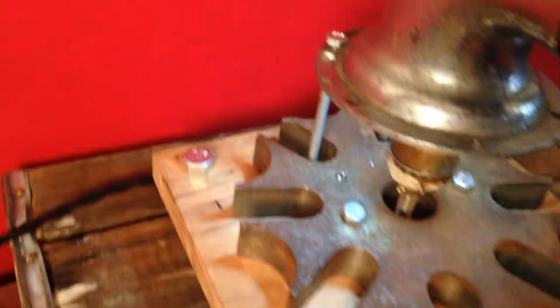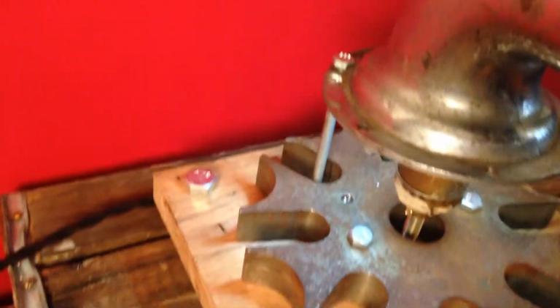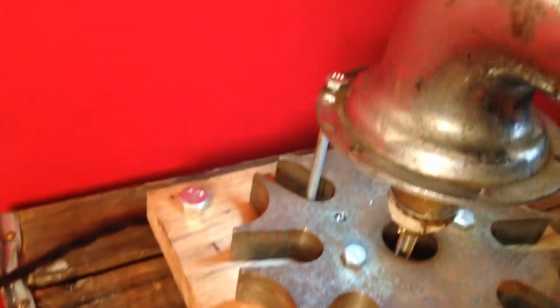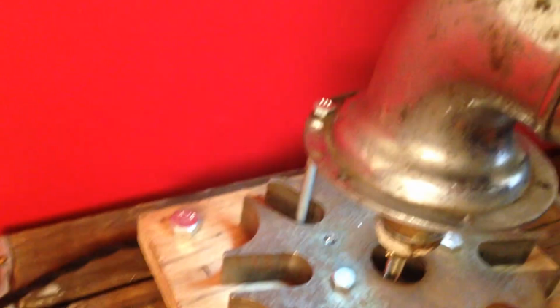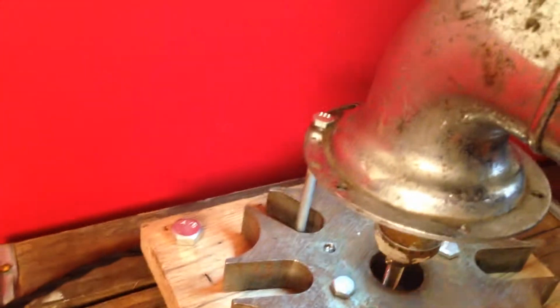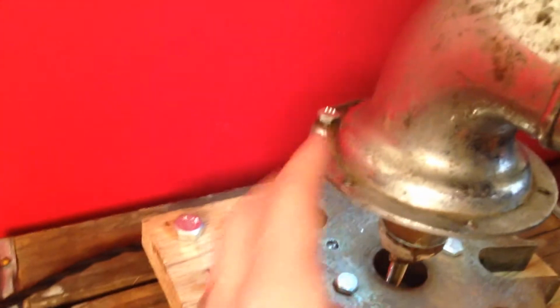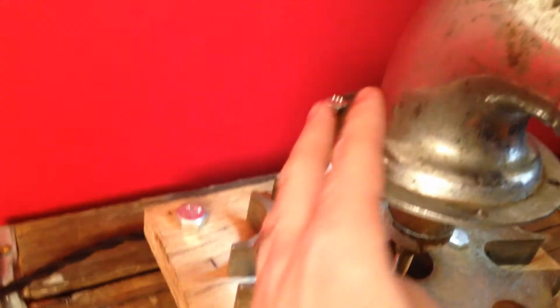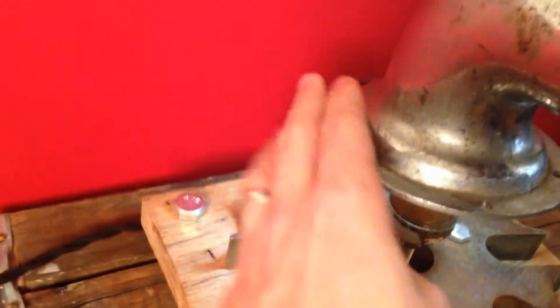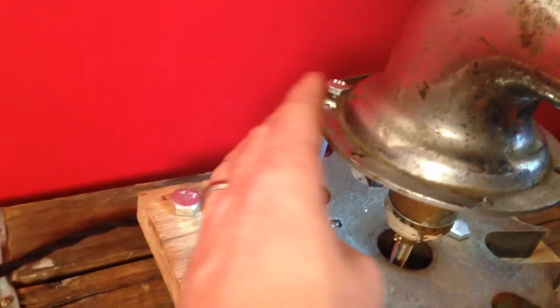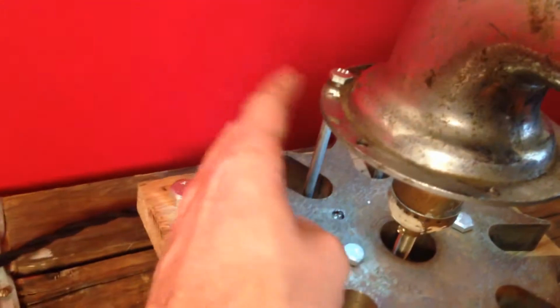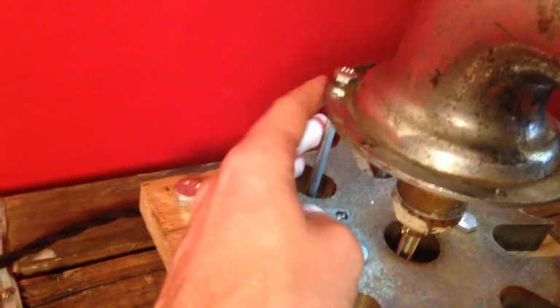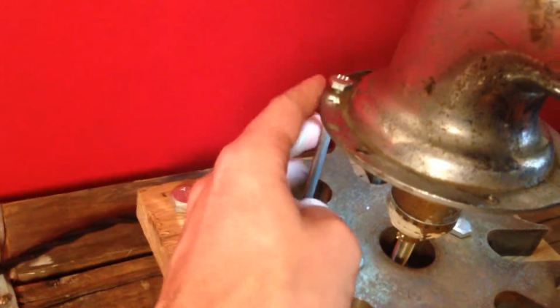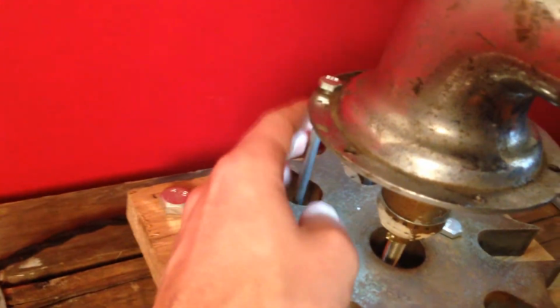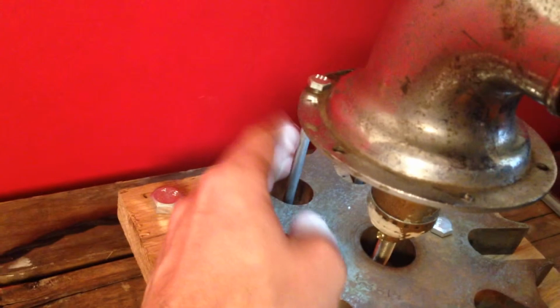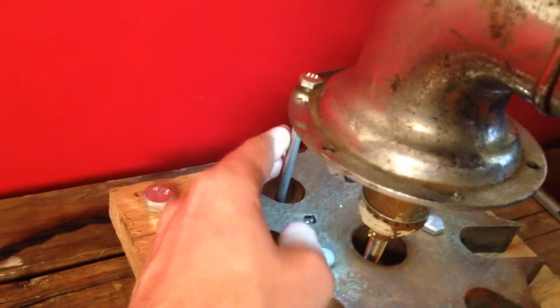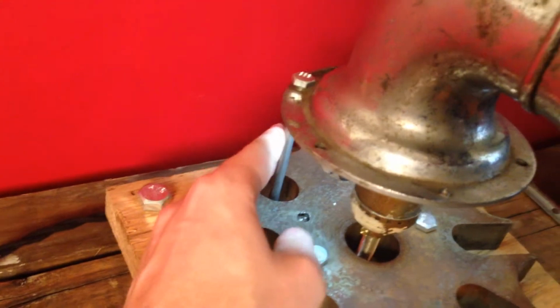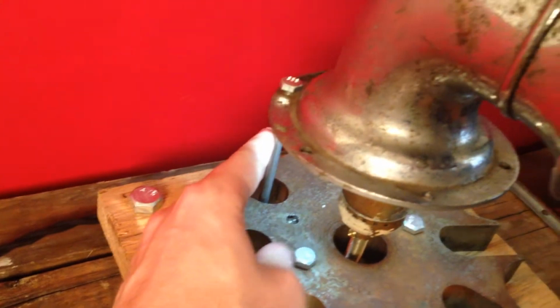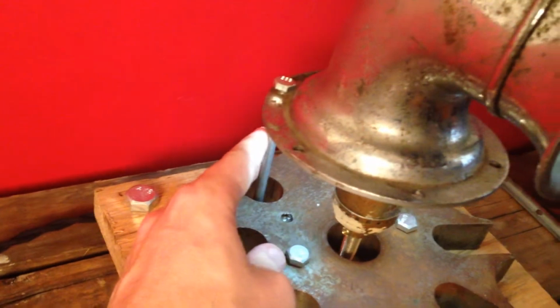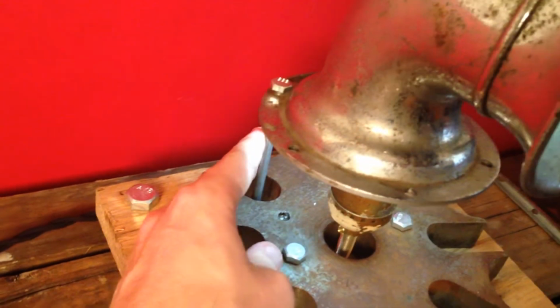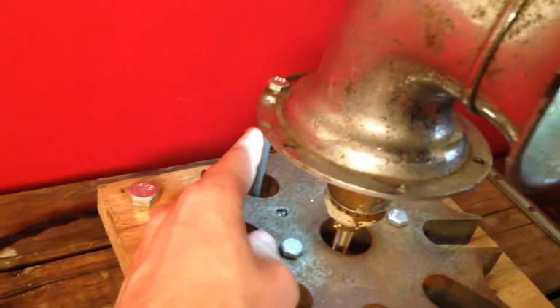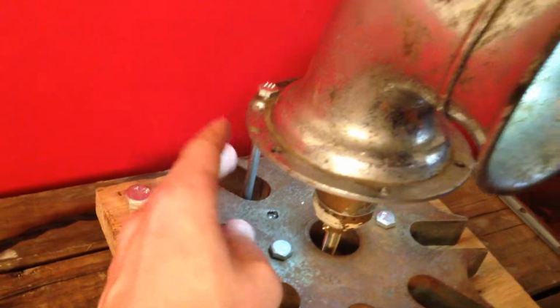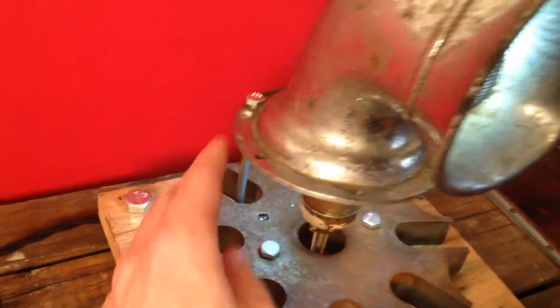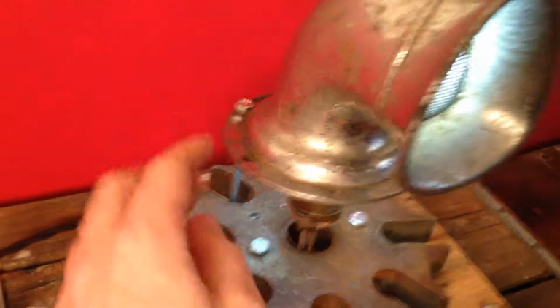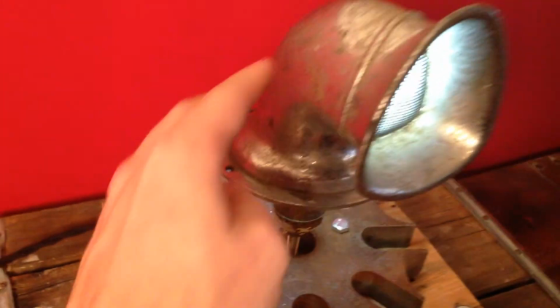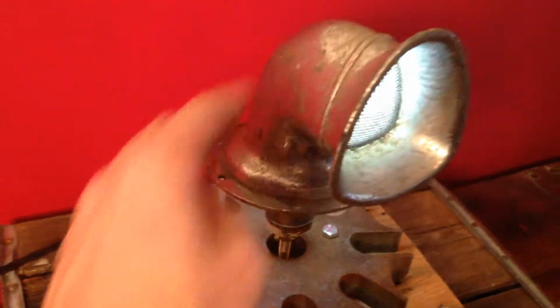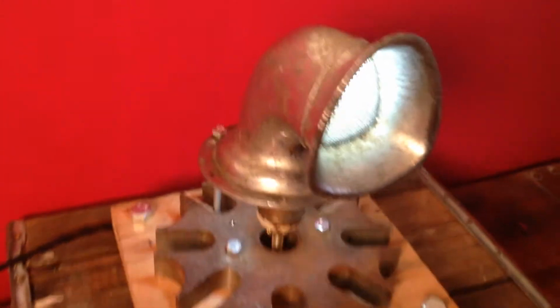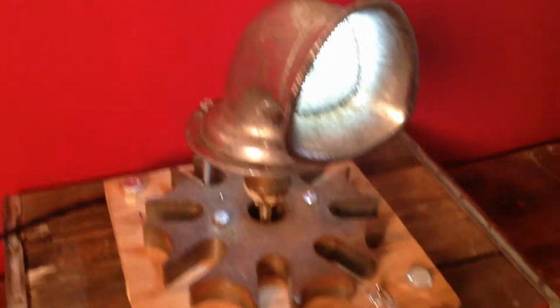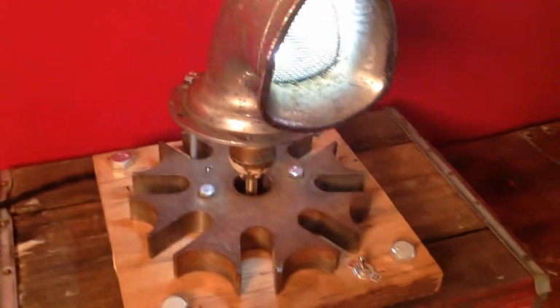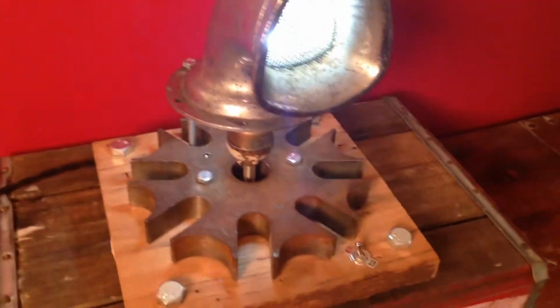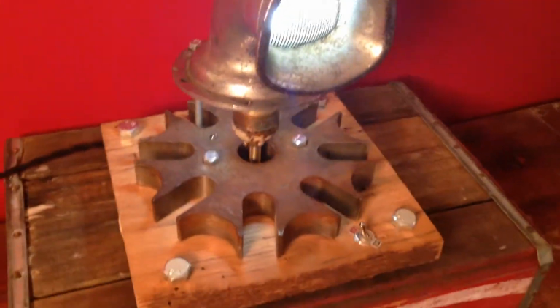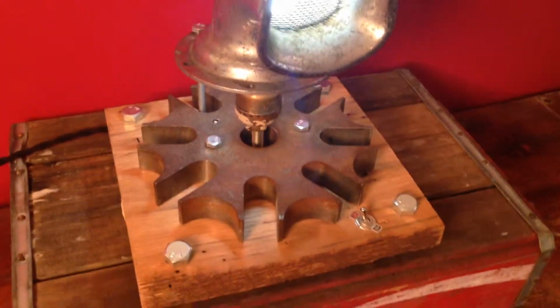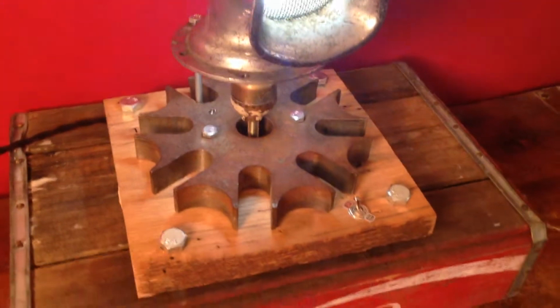To change the bulb you would have to — there's some nuts on the bottom — you'll take those out and you can lift that whole part up.